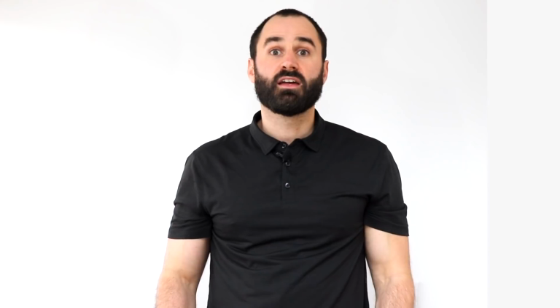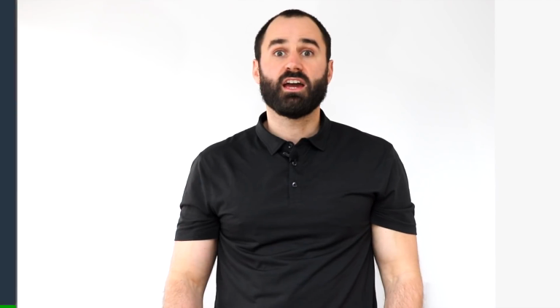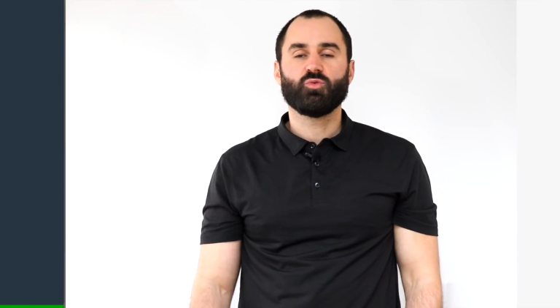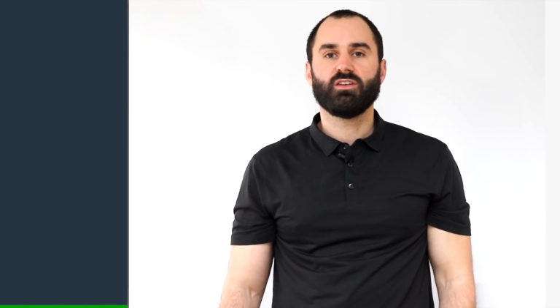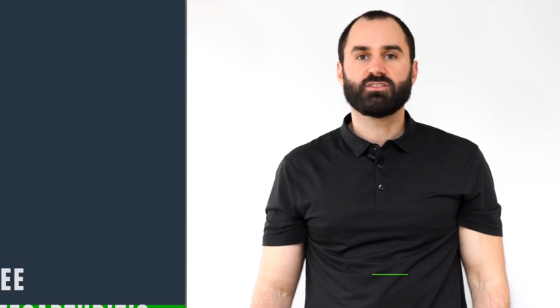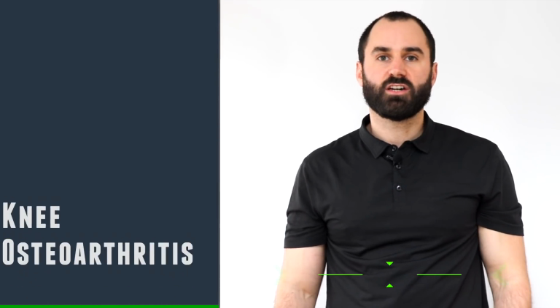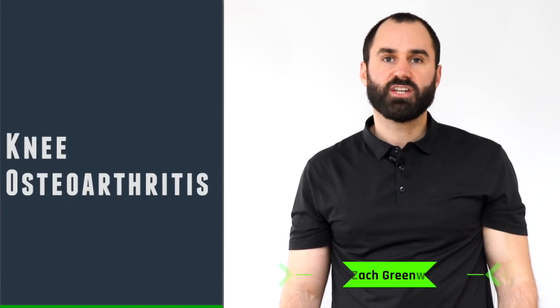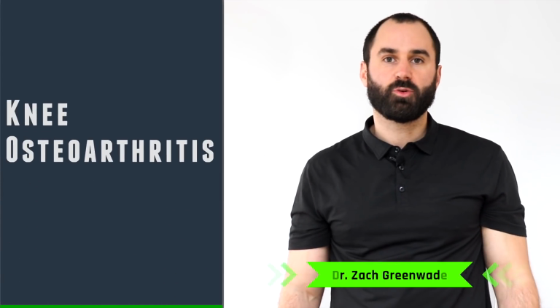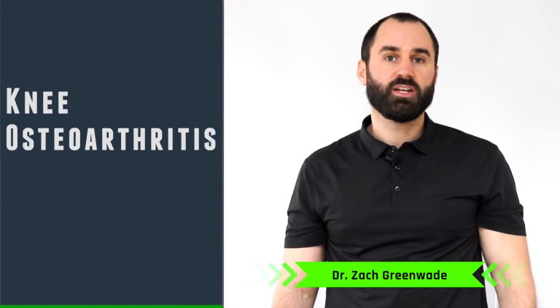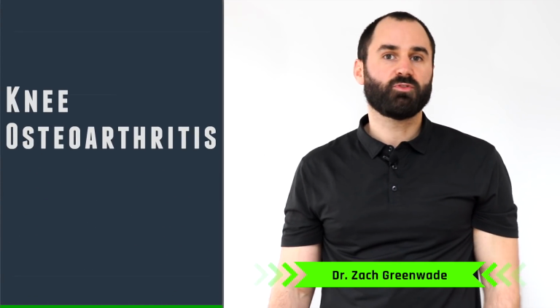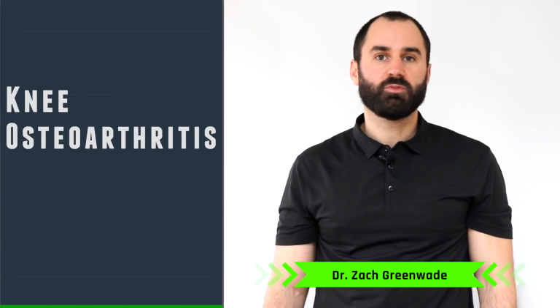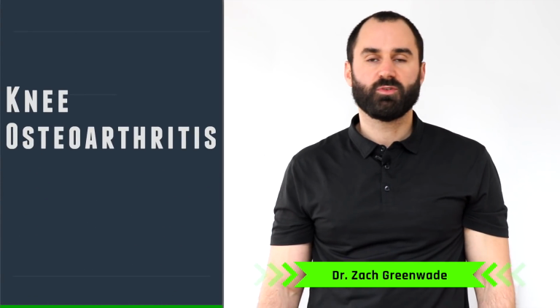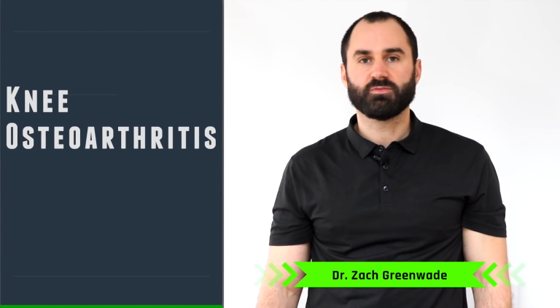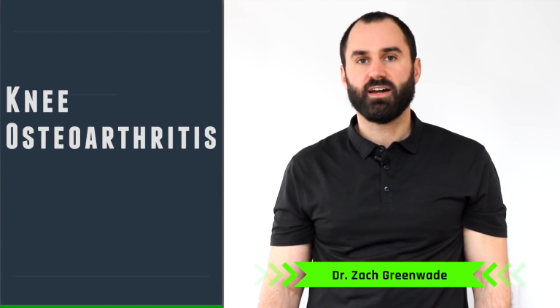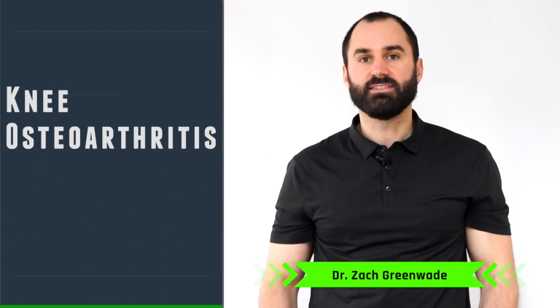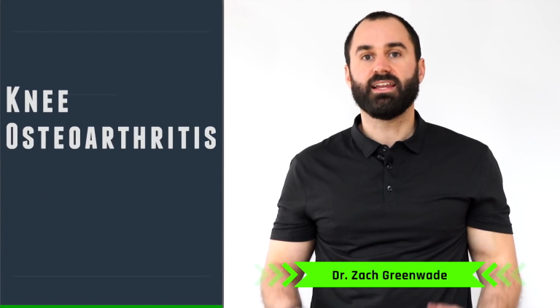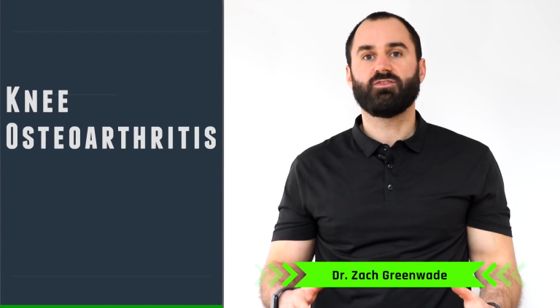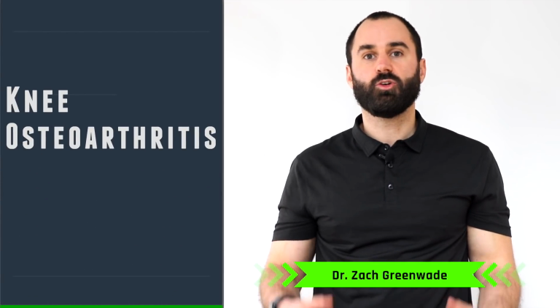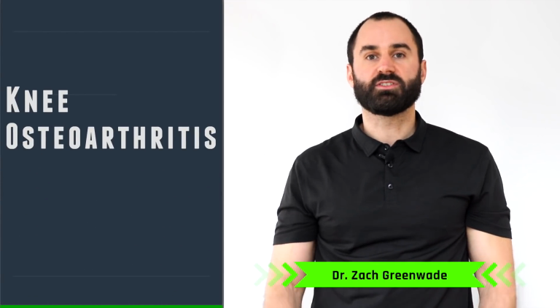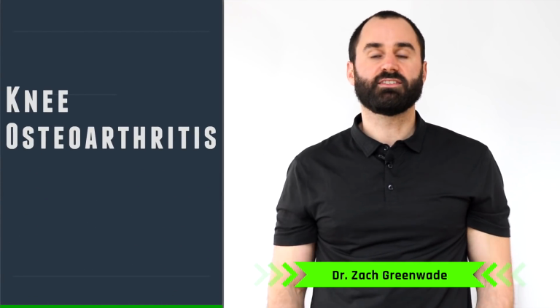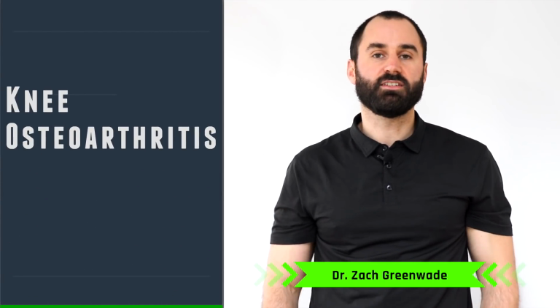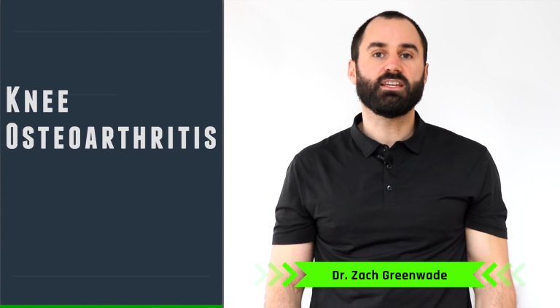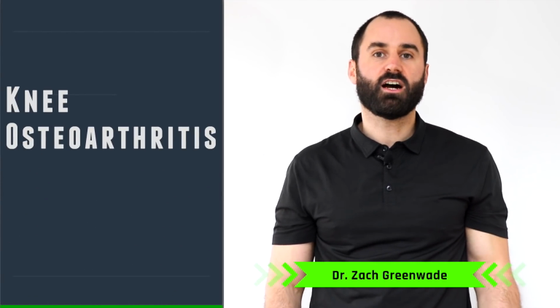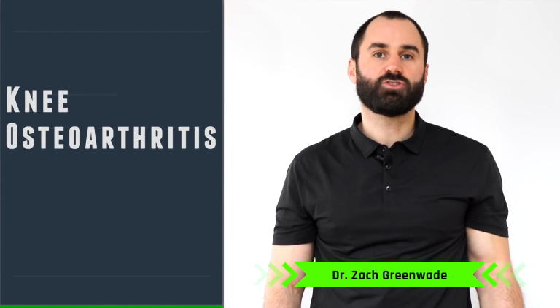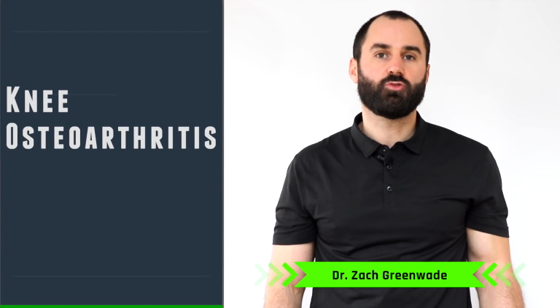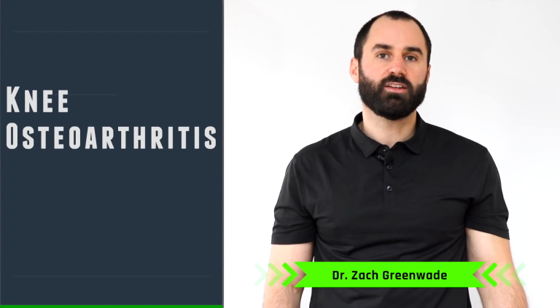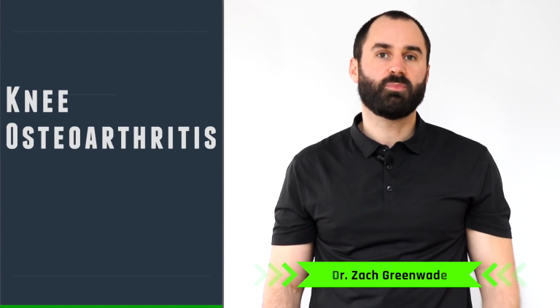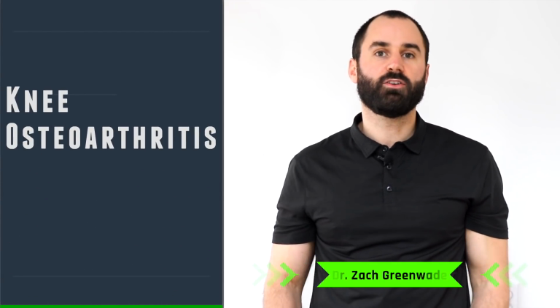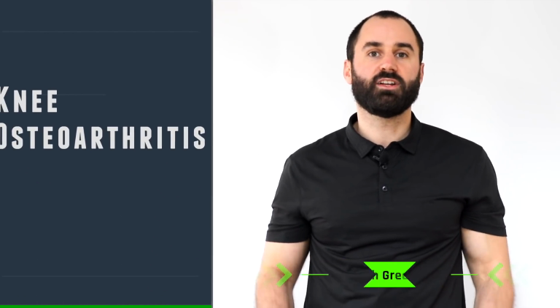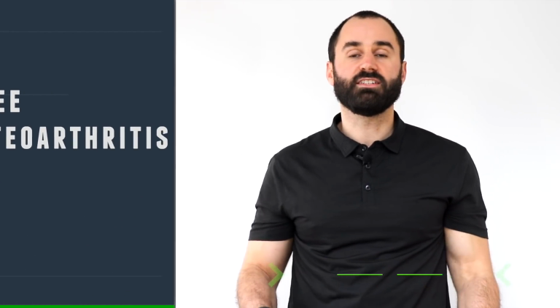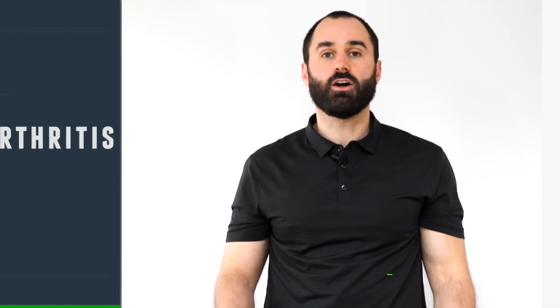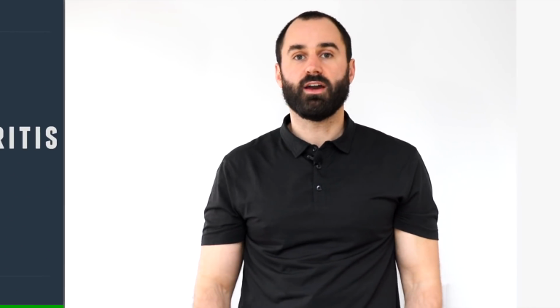Hey everyone, this is Dr. Zach Gruen here at Performance Bone and Spine, and today's video will be discussing knee osteoarthritis, better known as Knee OA.